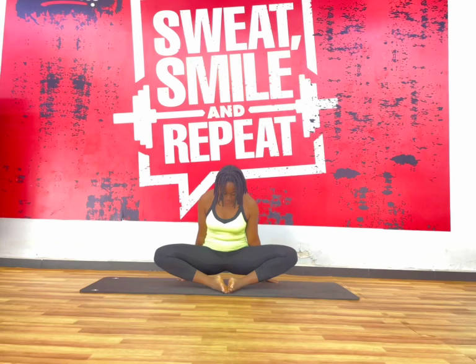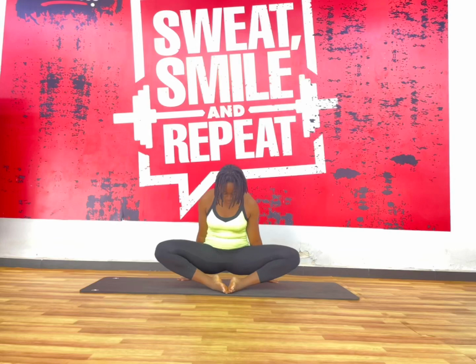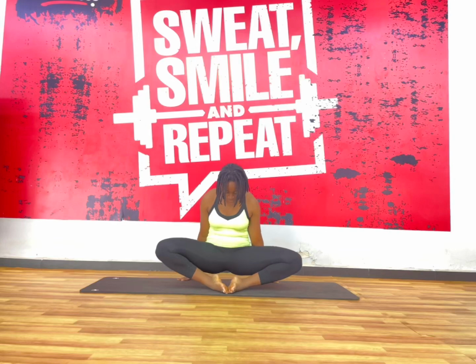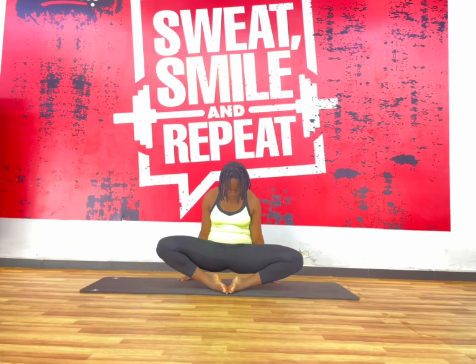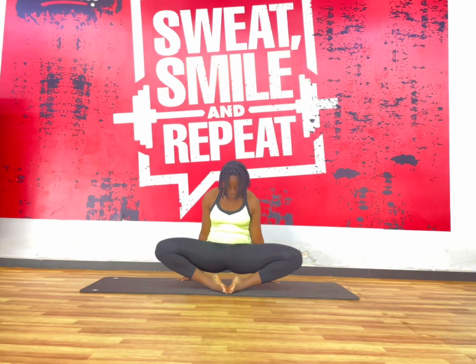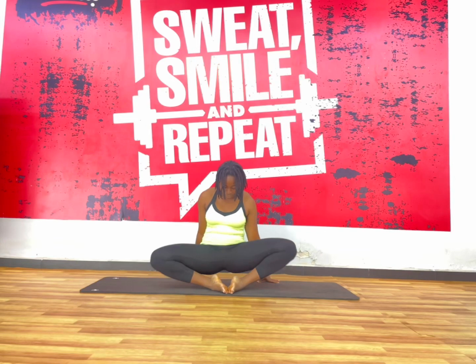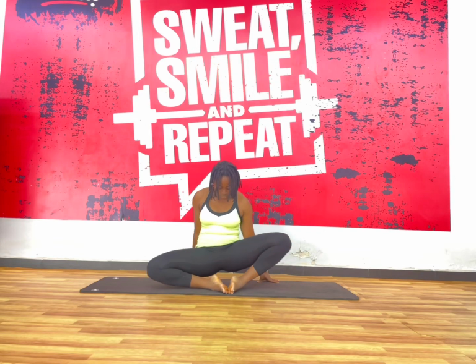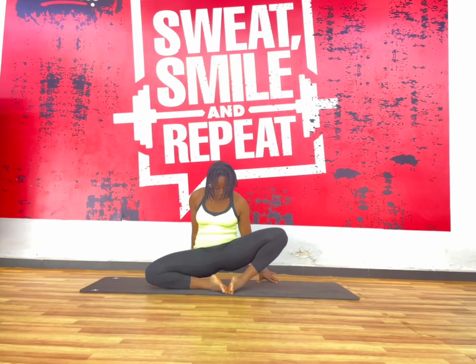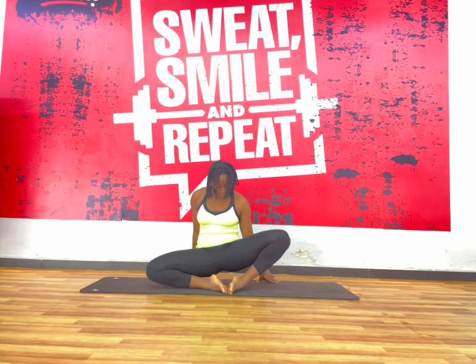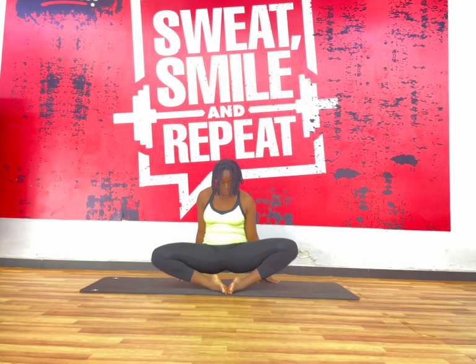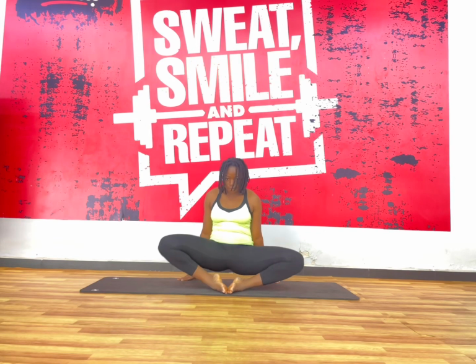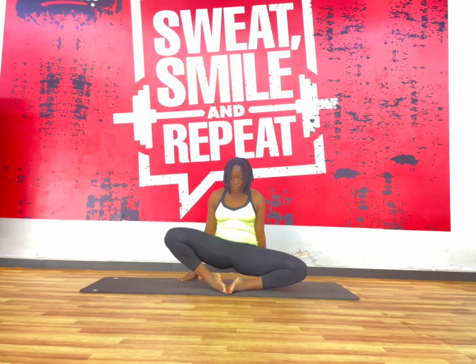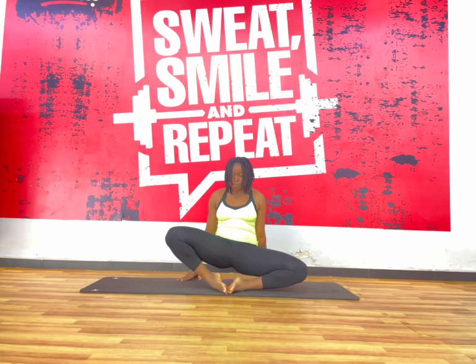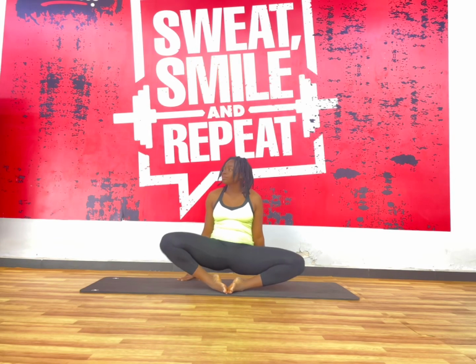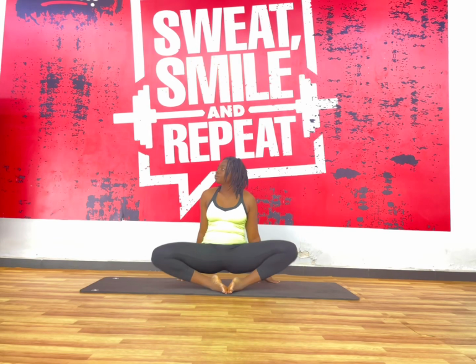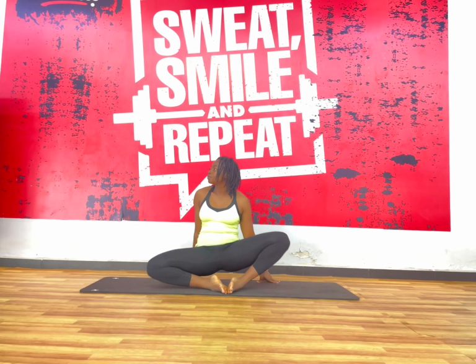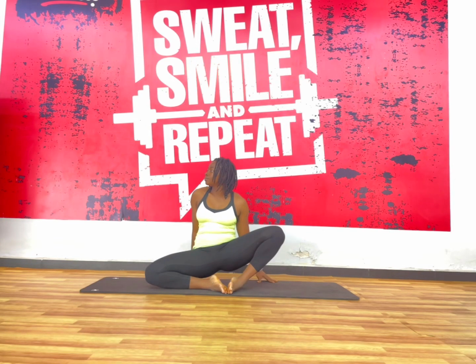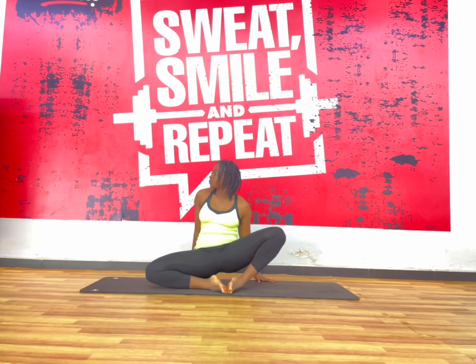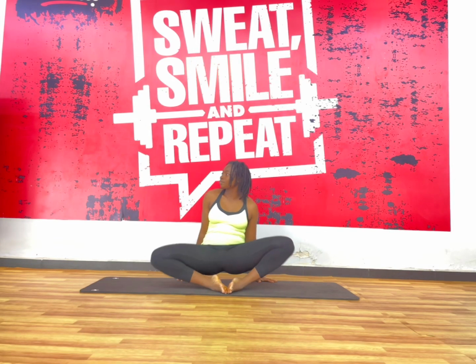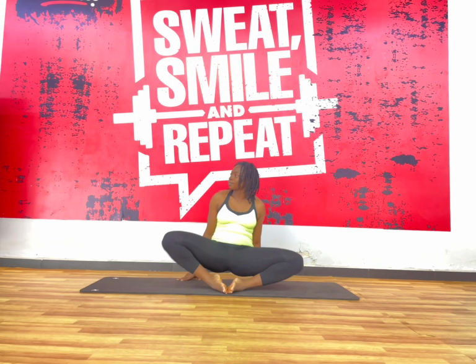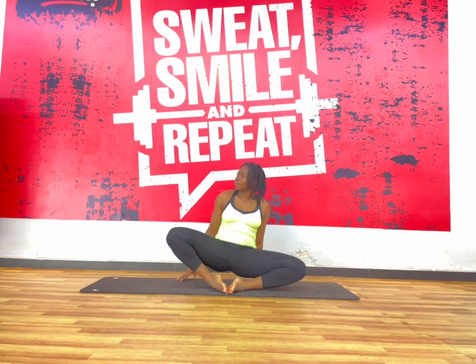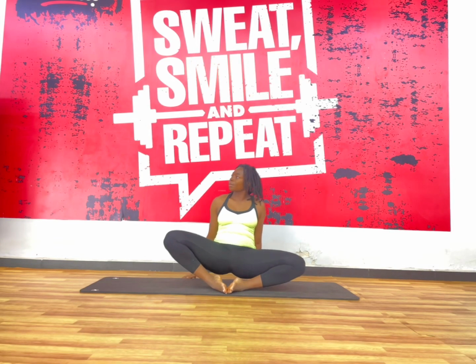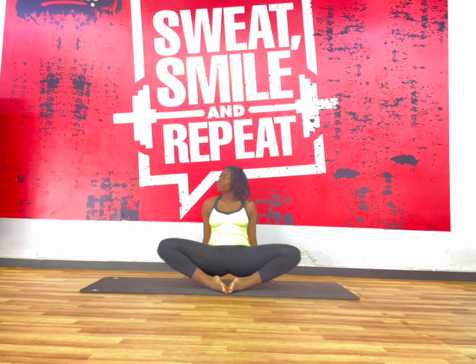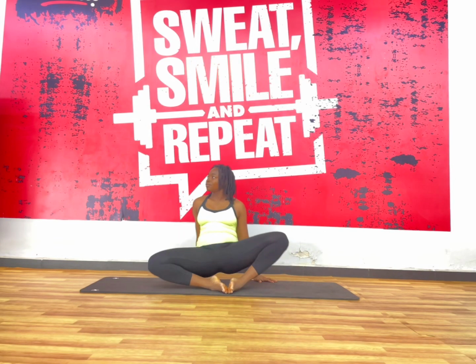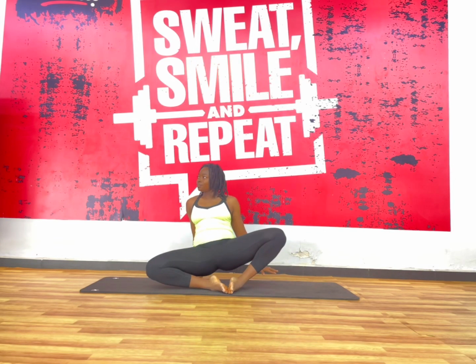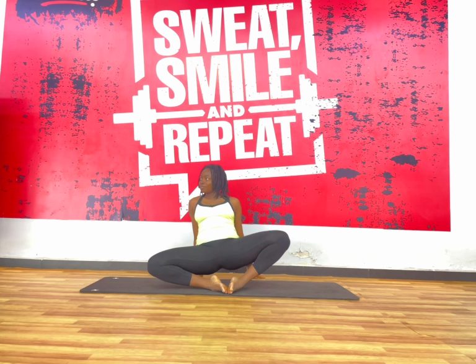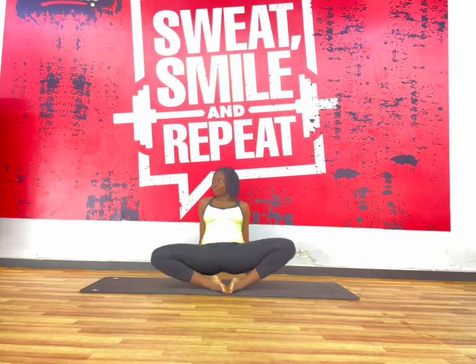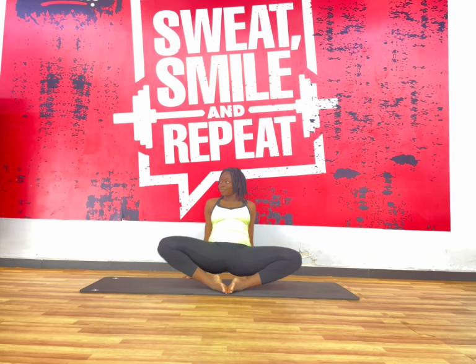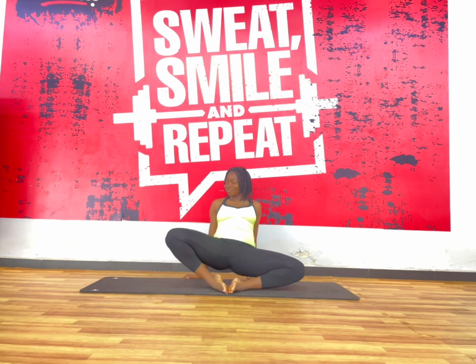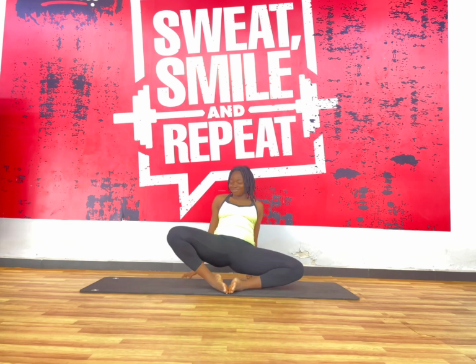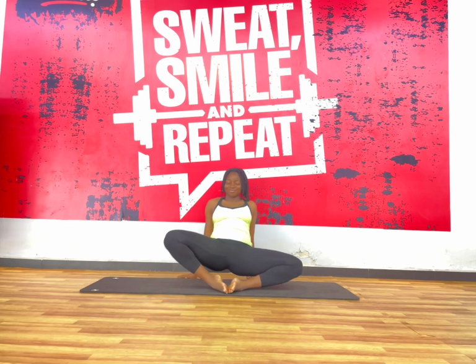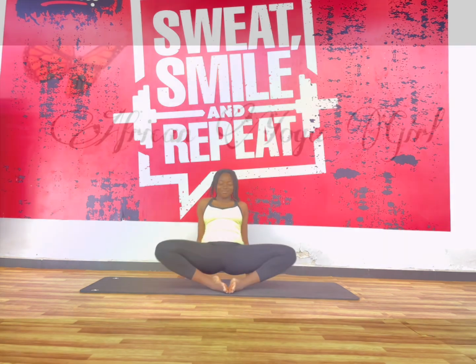Active Butterfly is going to keep your waist, your inner thighs and every part of your body flexible.